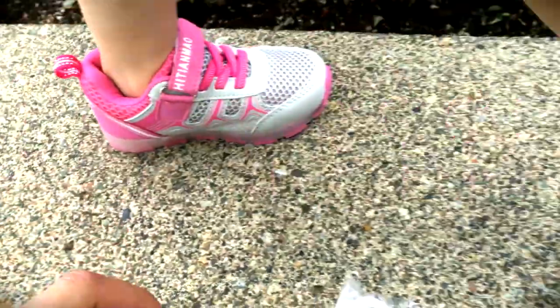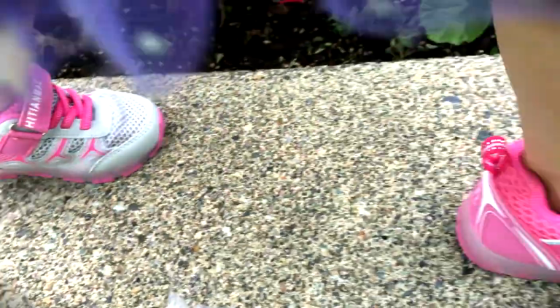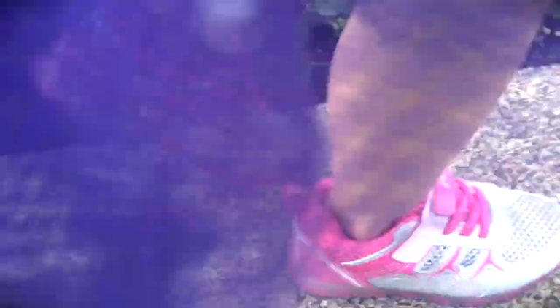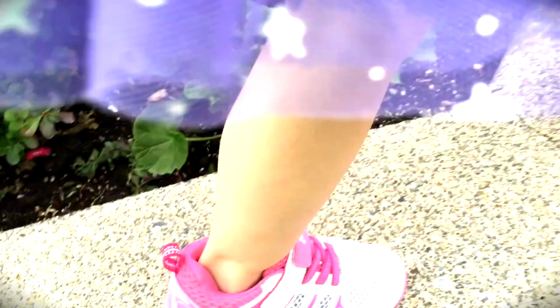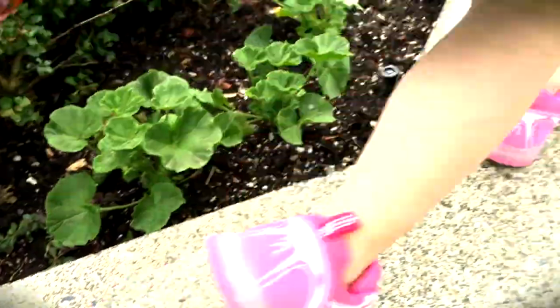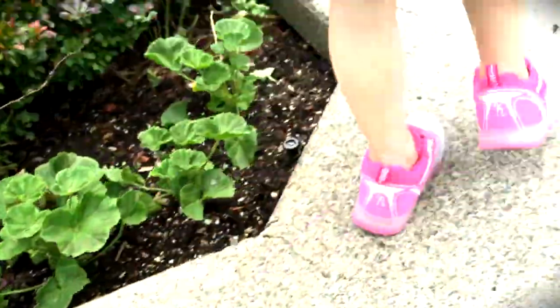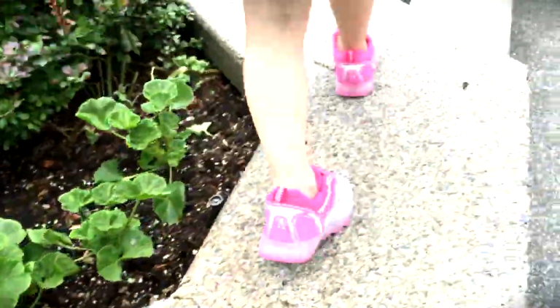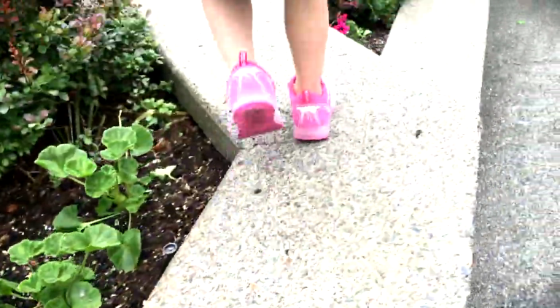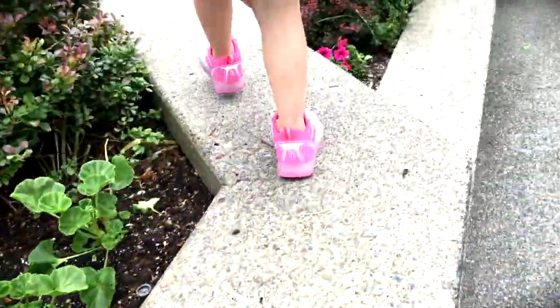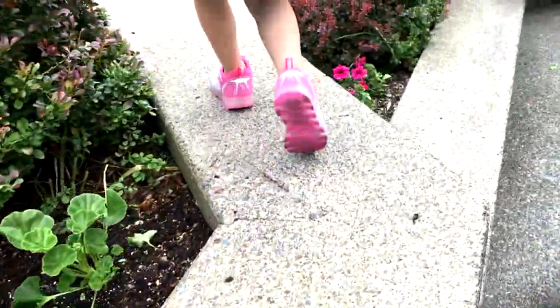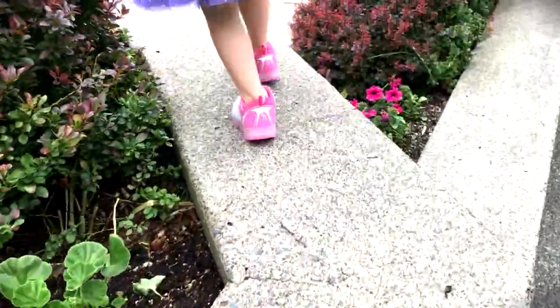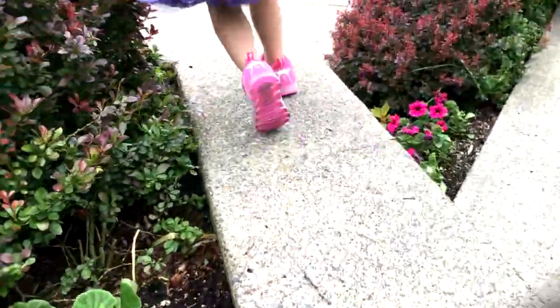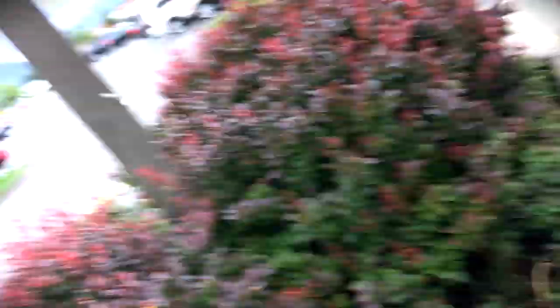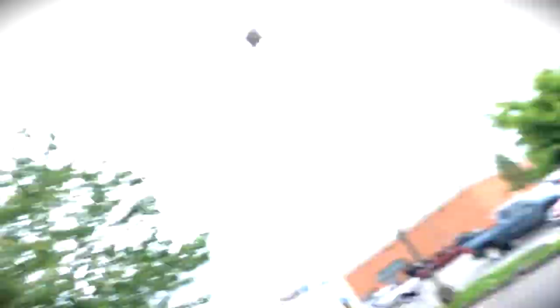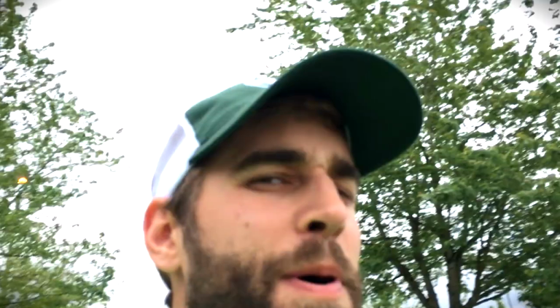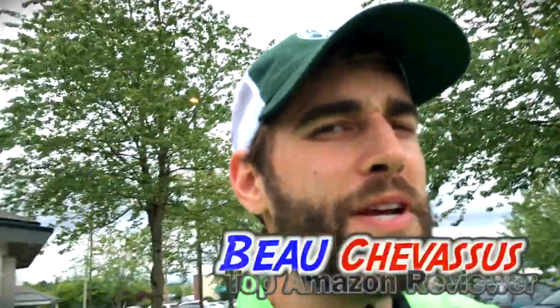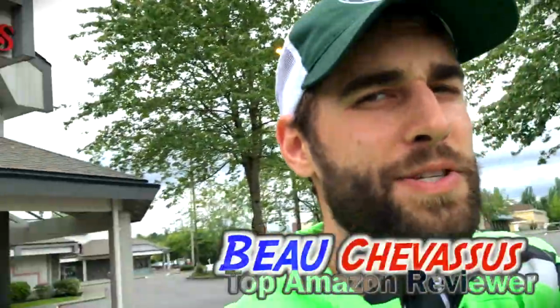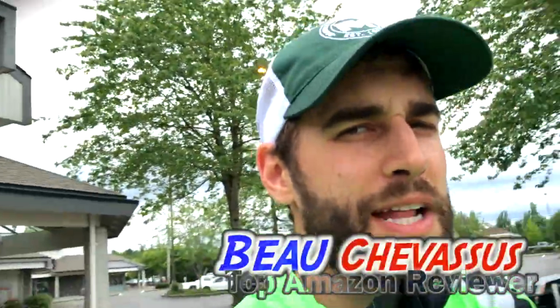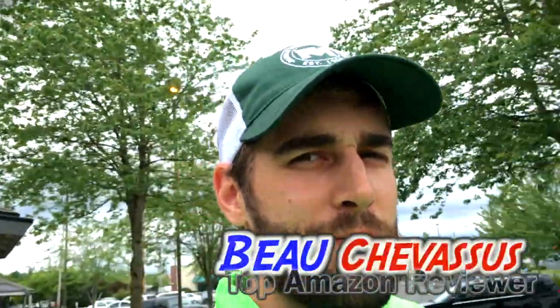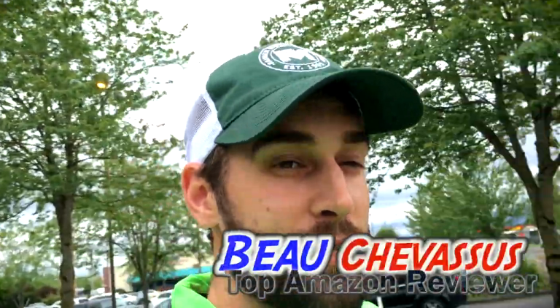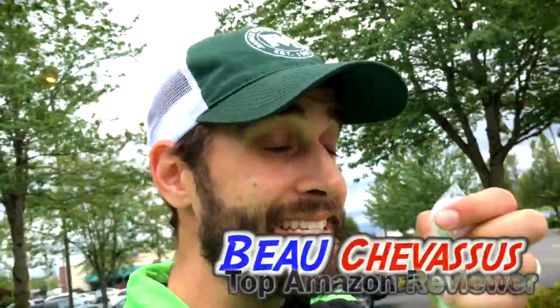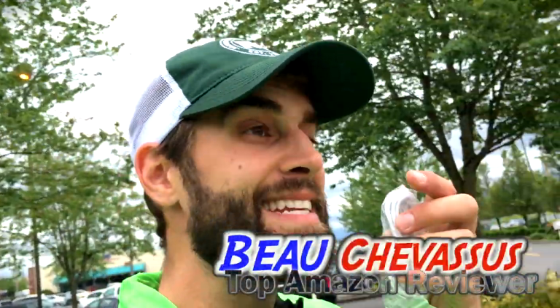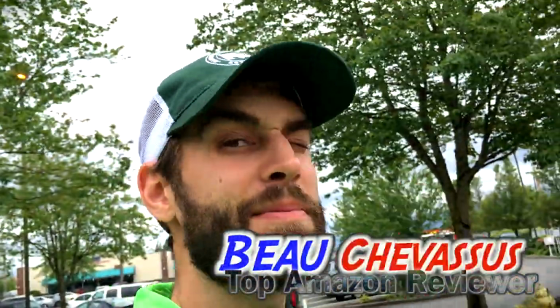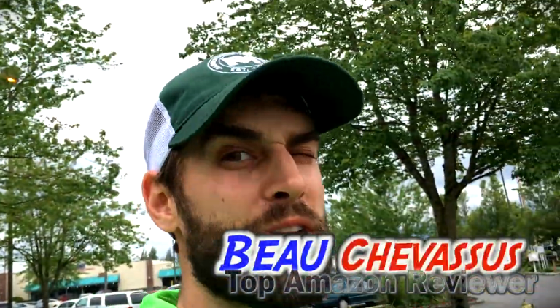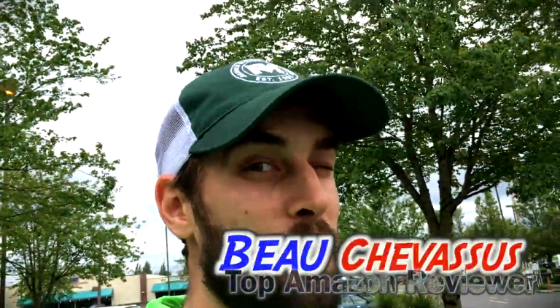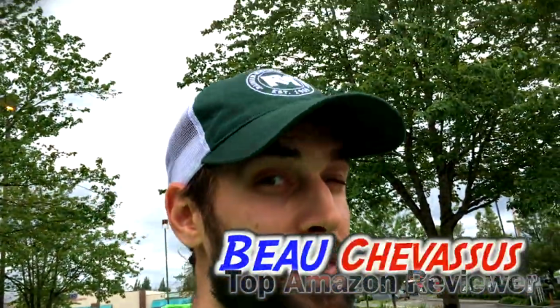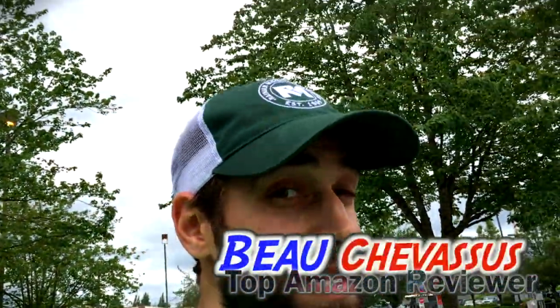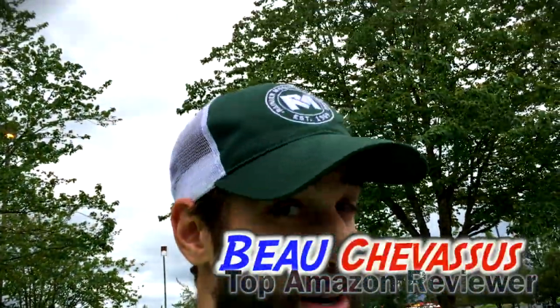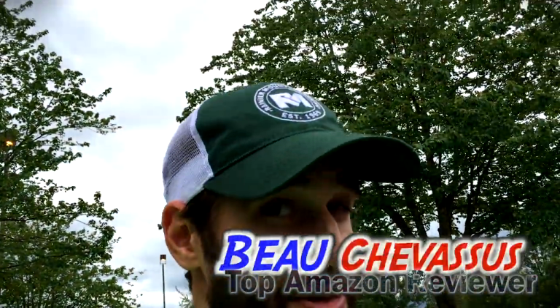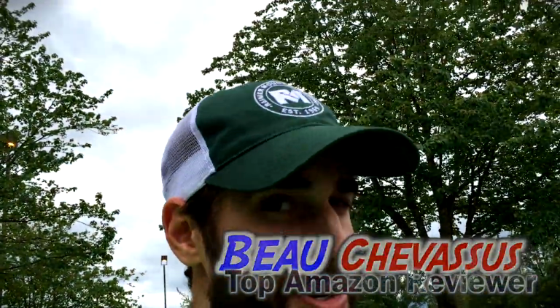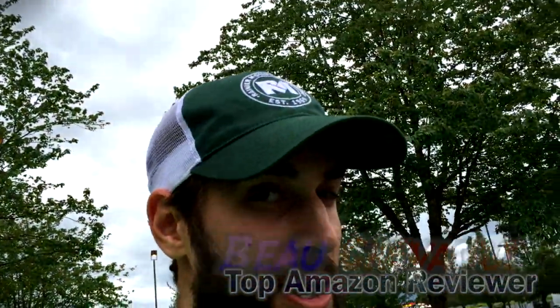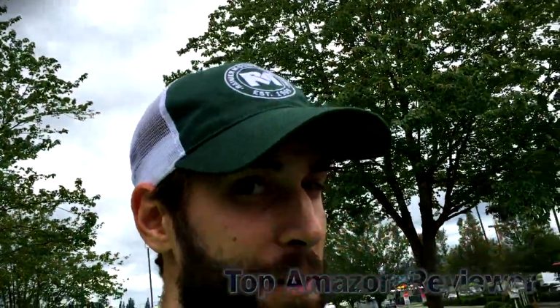So awesome. Five out of five stars. My name is Beau Chavisu and I look forward to testing and demonstrating more fun things here on Amazon.com.